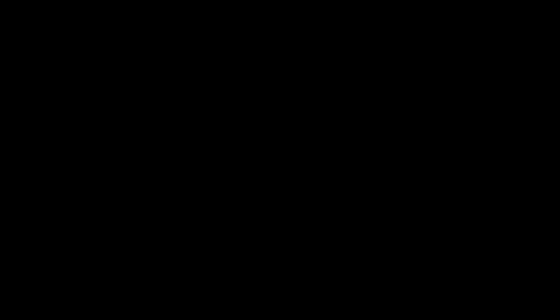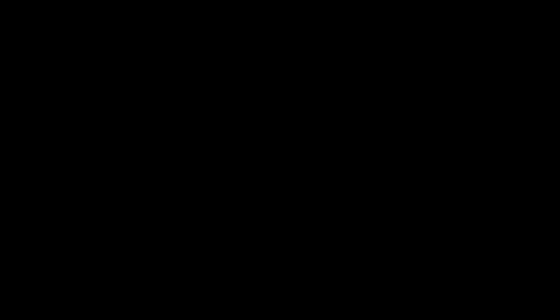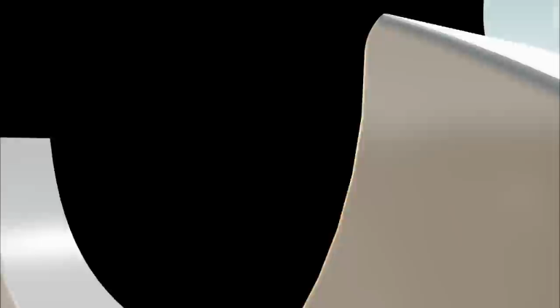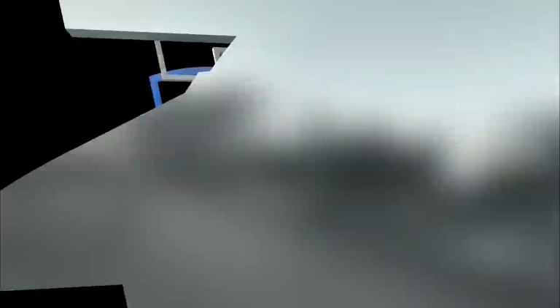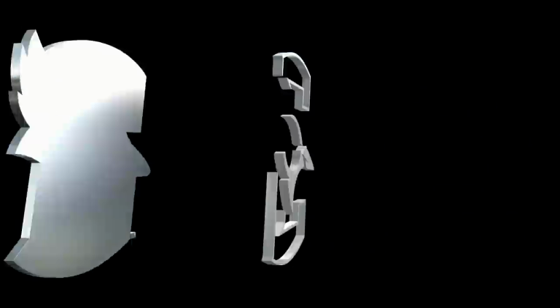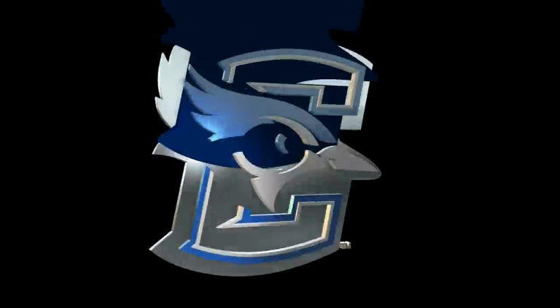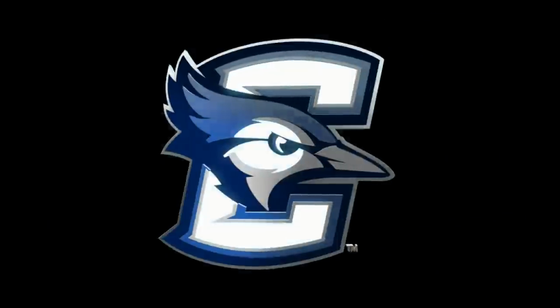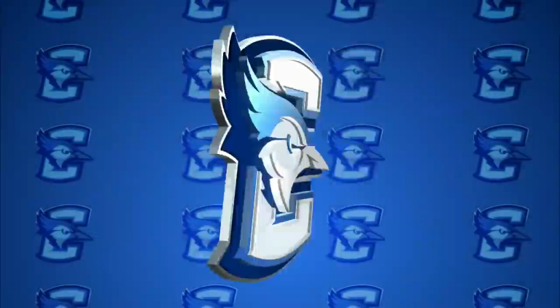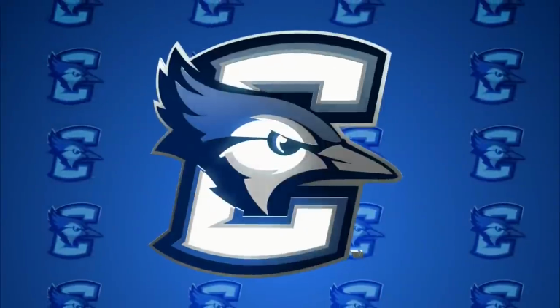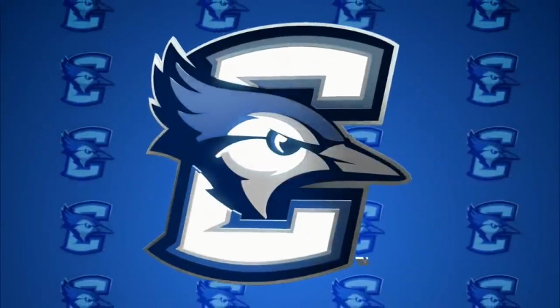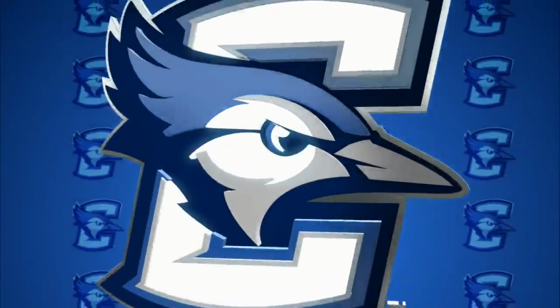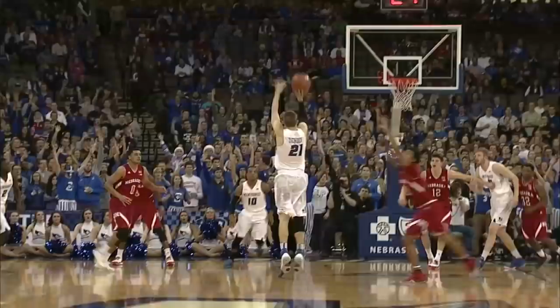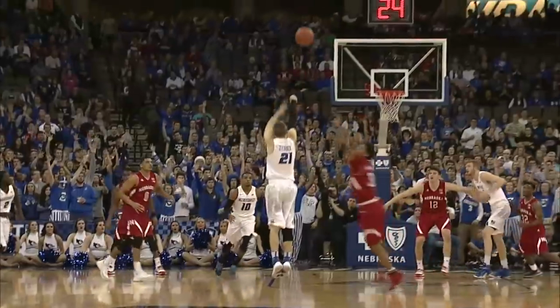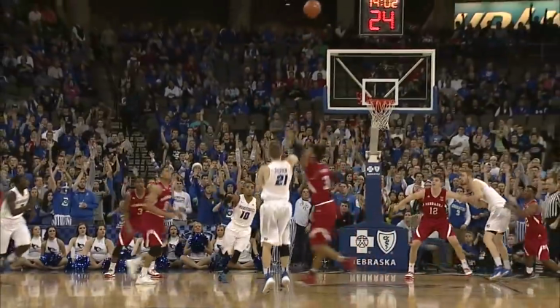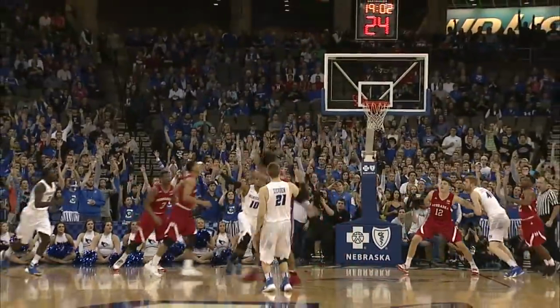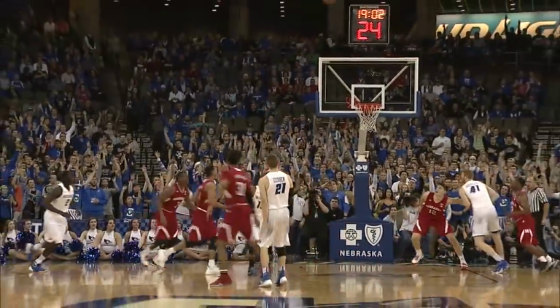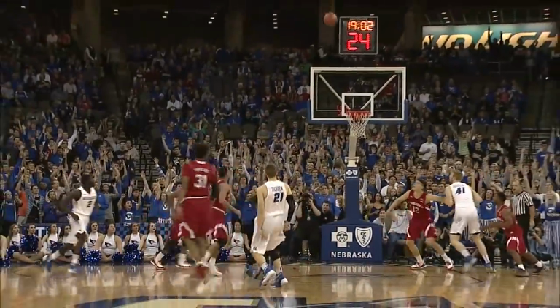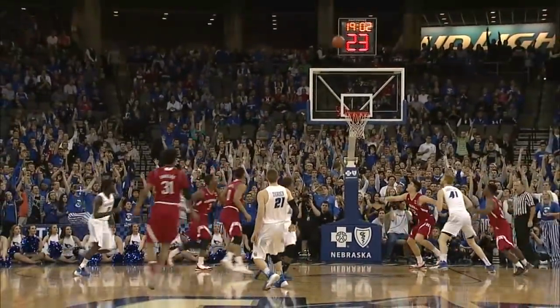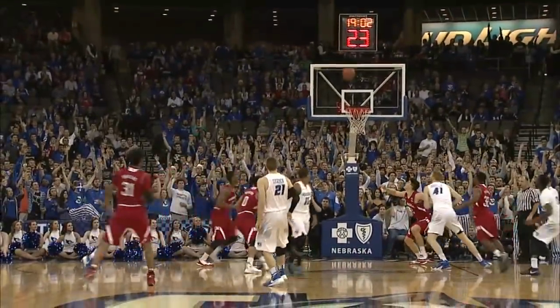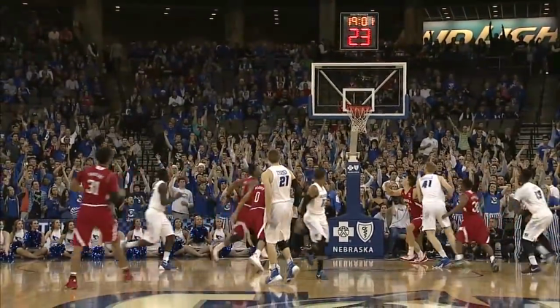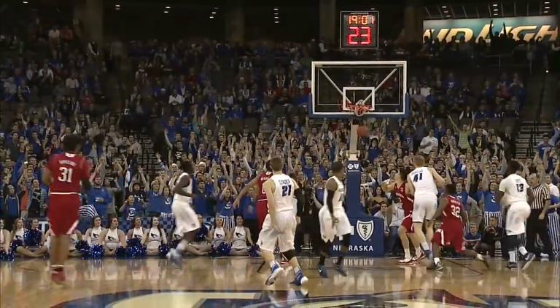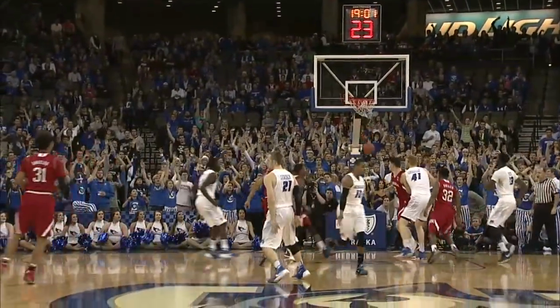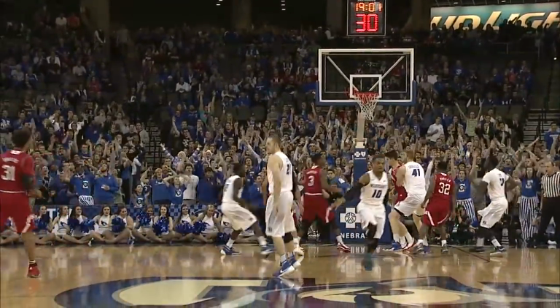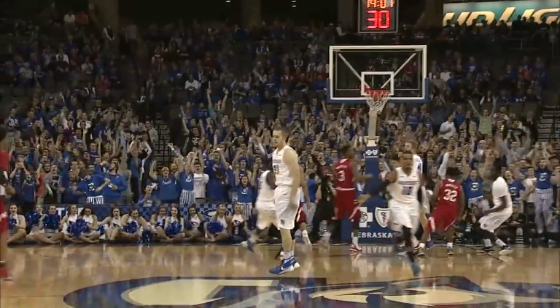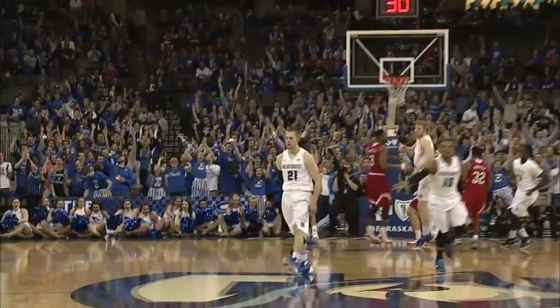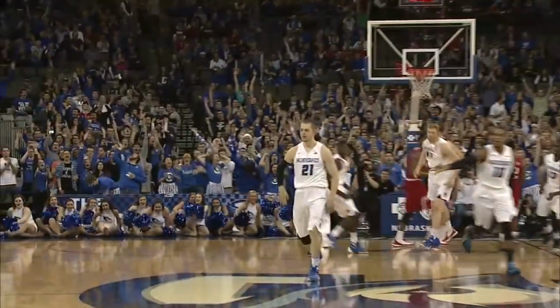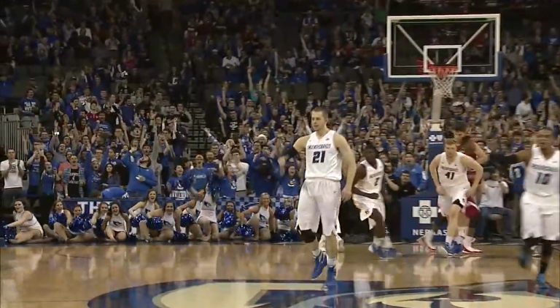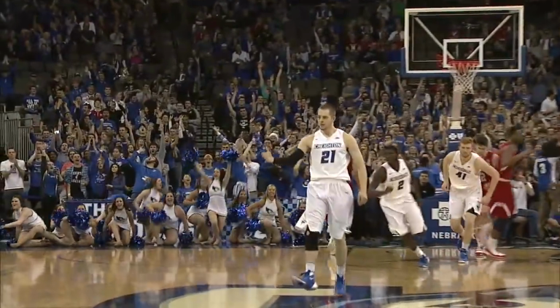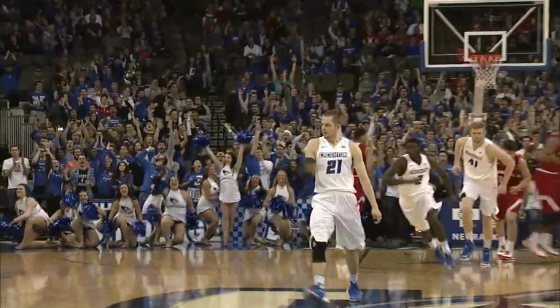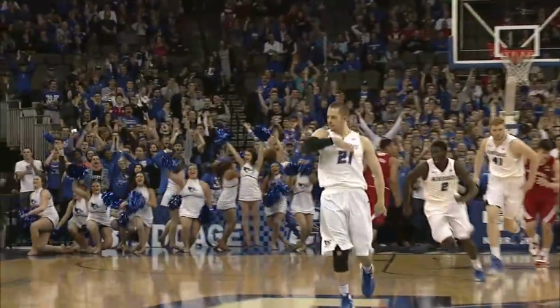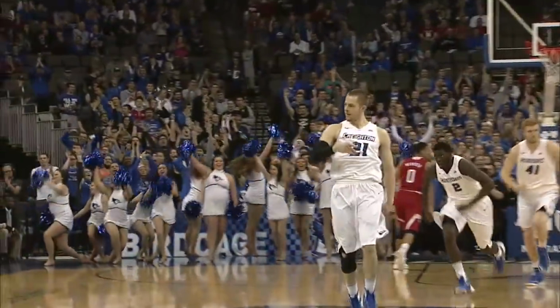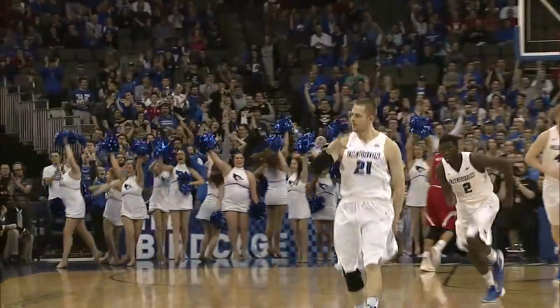Kicks it into the corner, now up top. Isaiah Zierden for three. Bang! Beautiful.